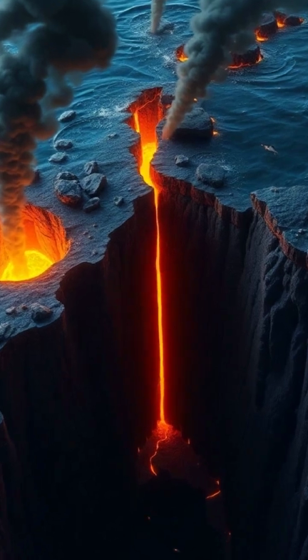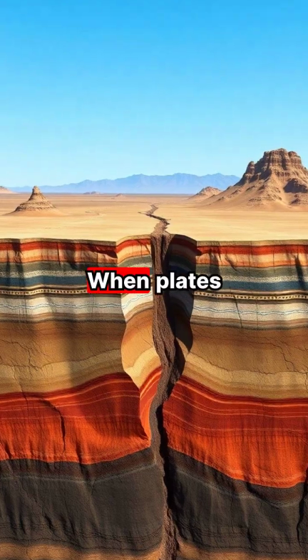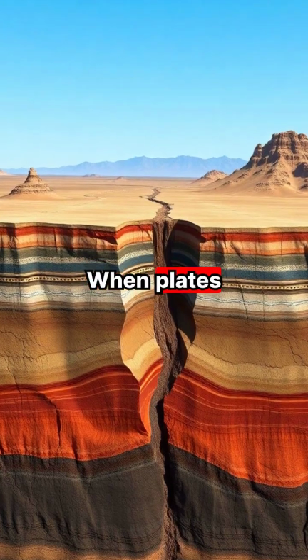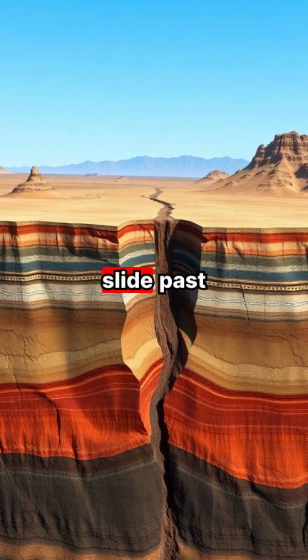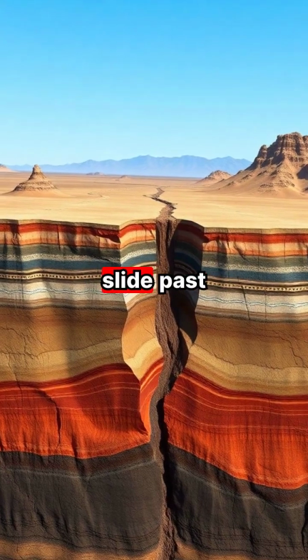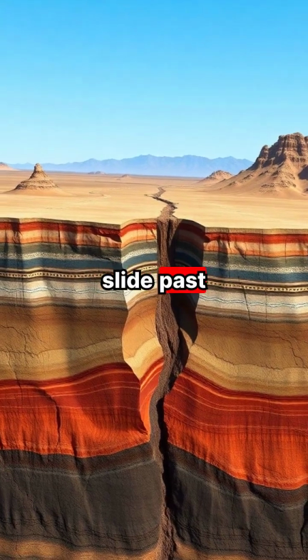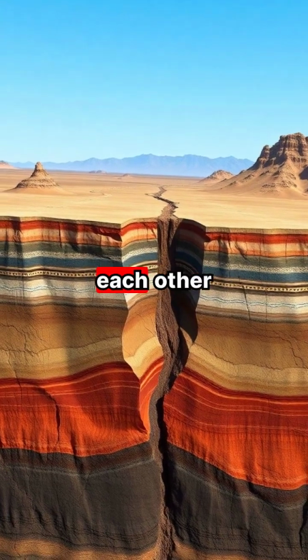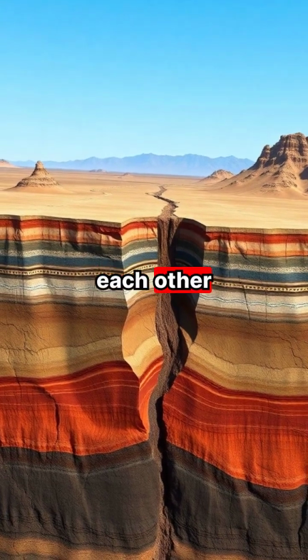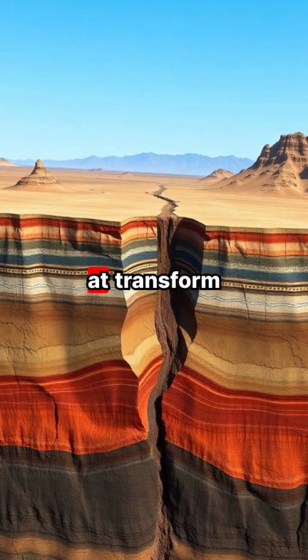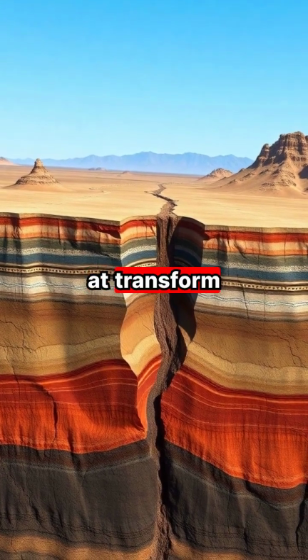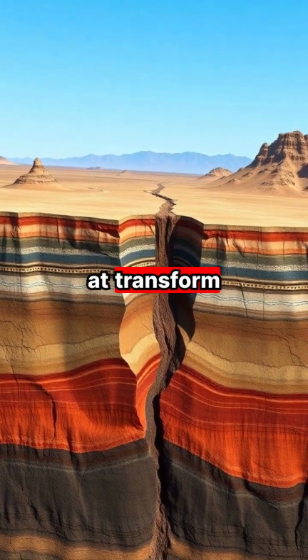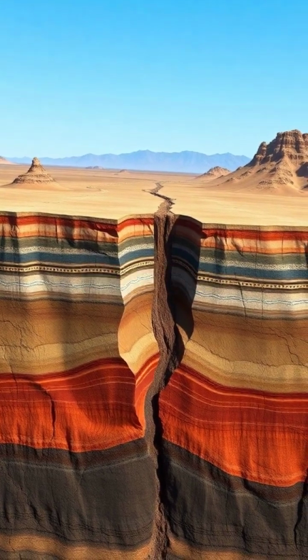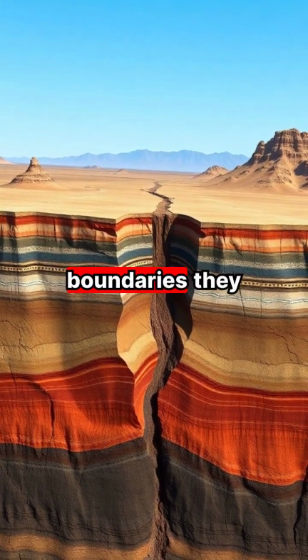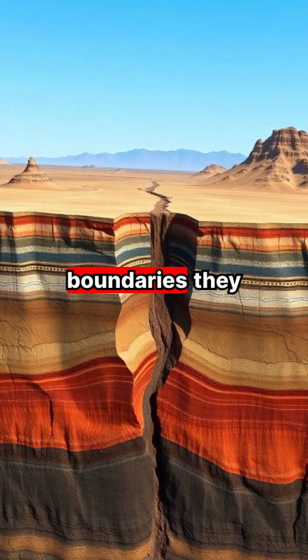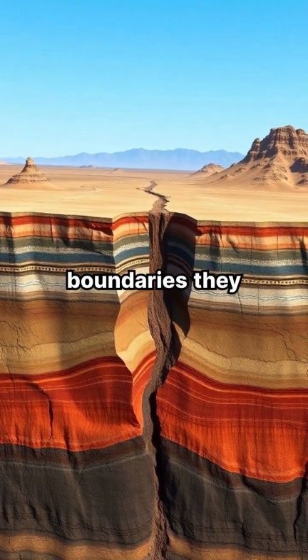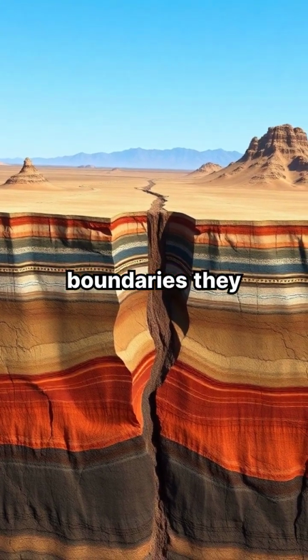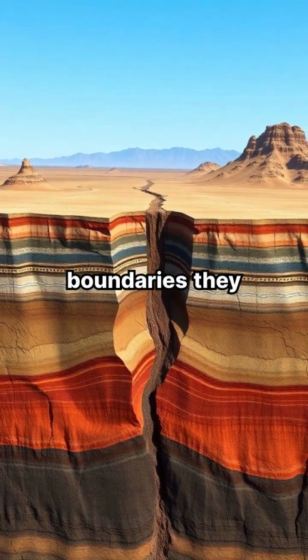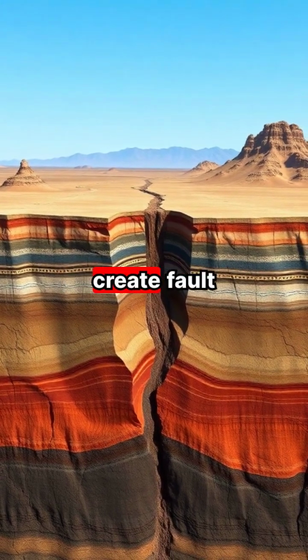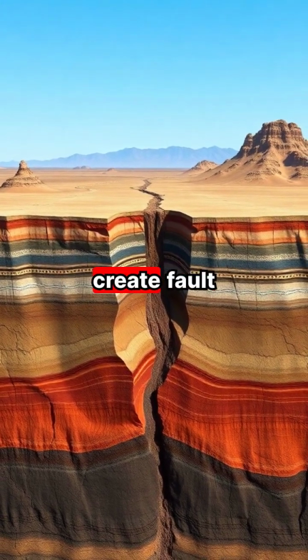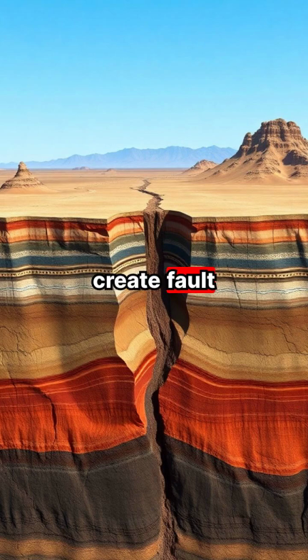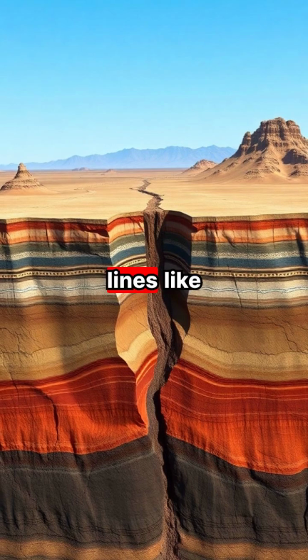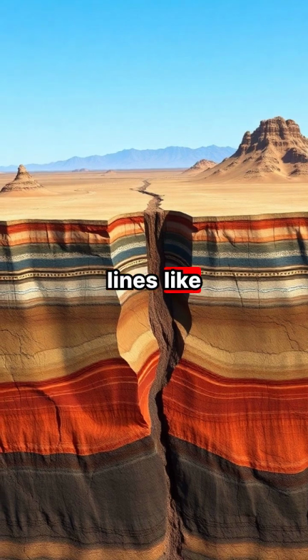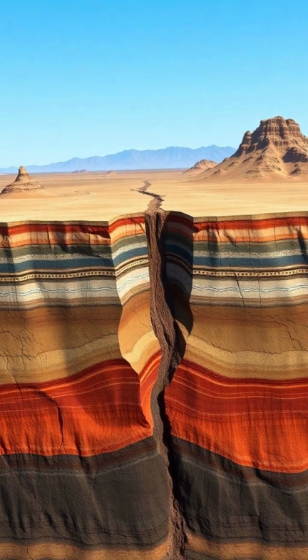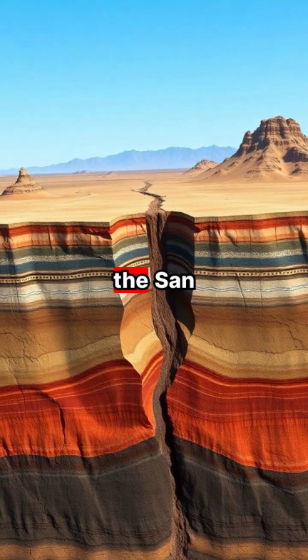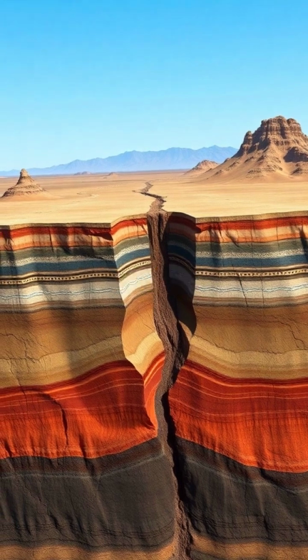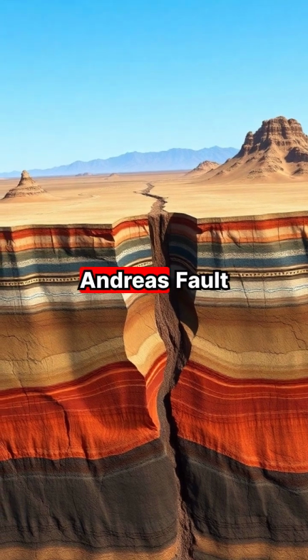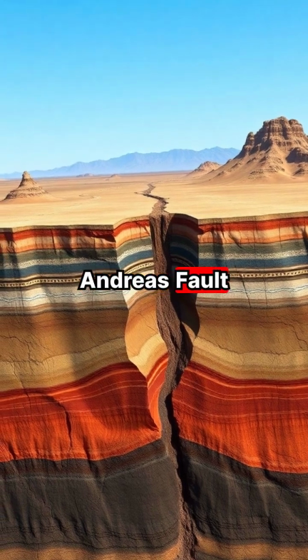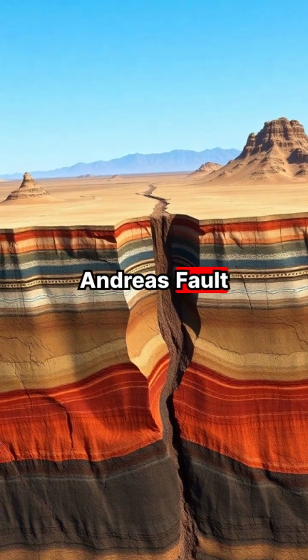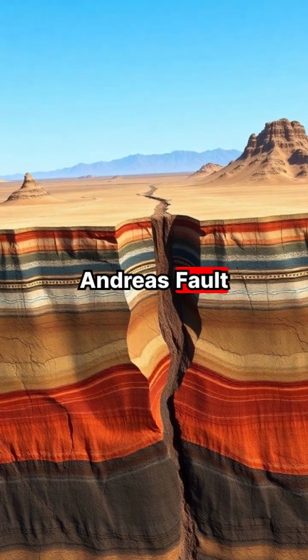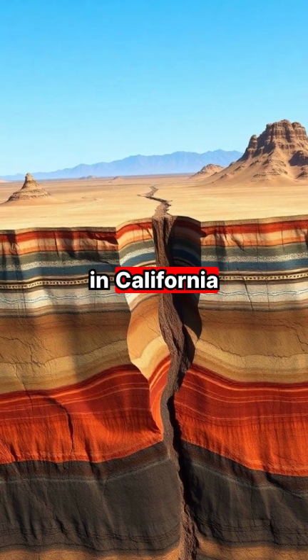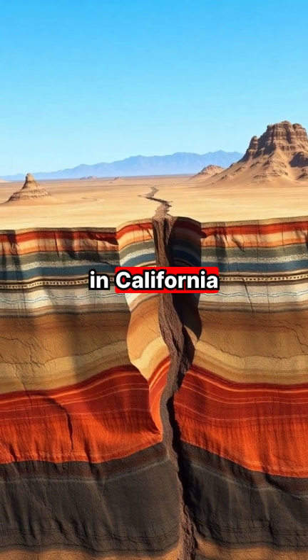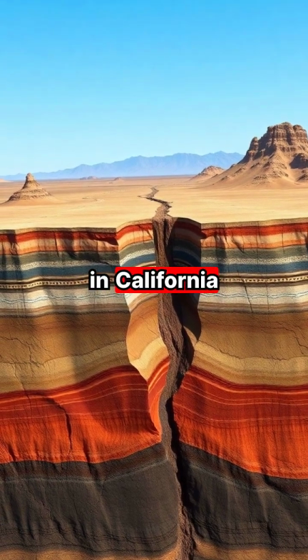When plates slide past each other at transform boundaries, they create fault lines like the San Andreas Fault in California.